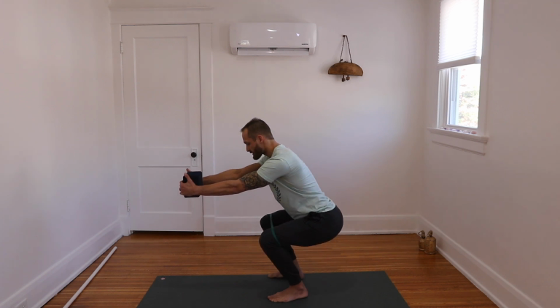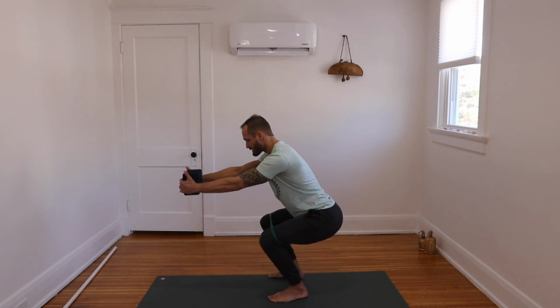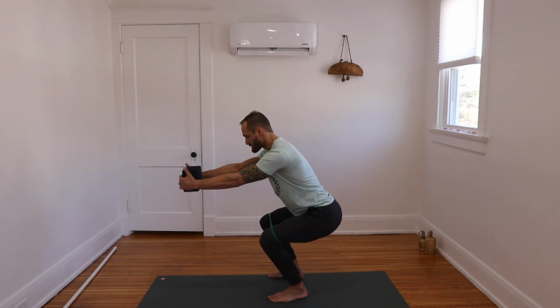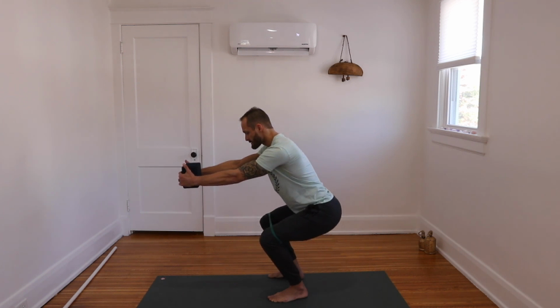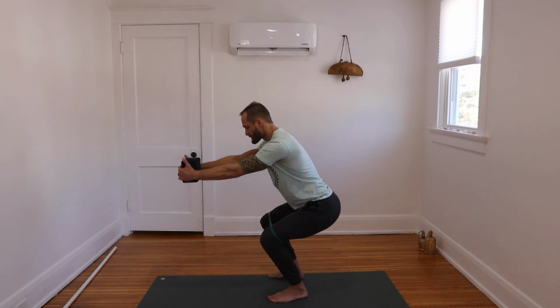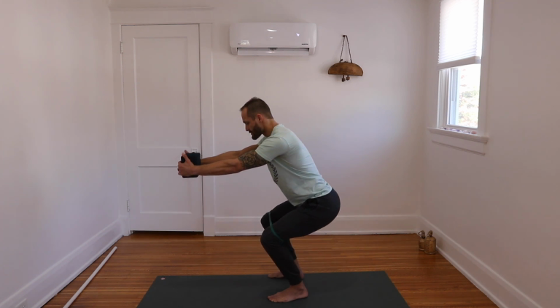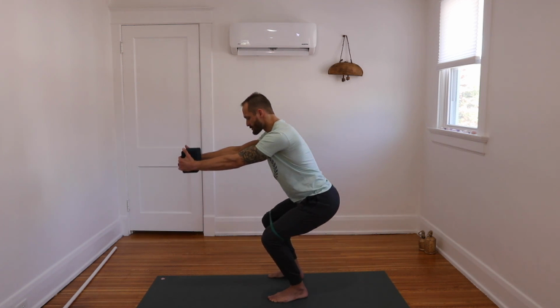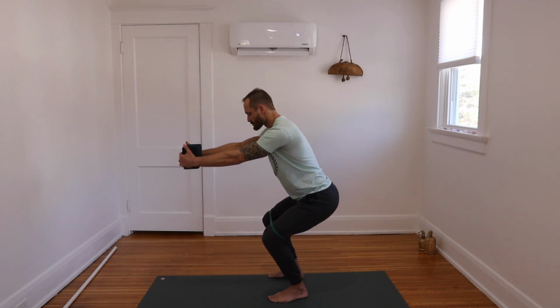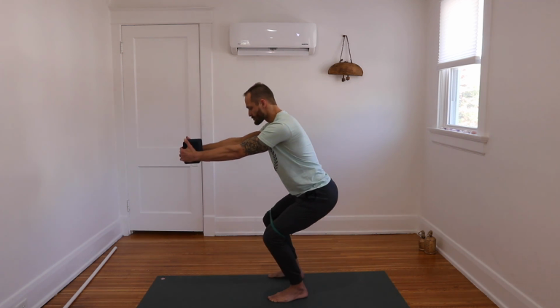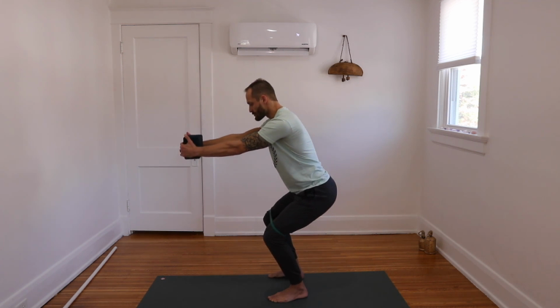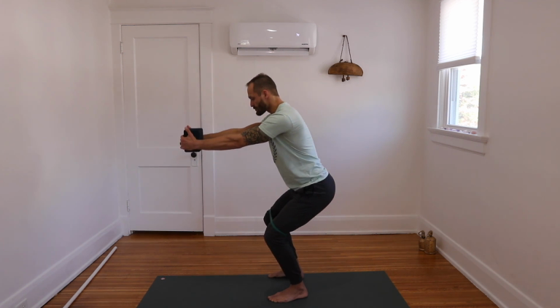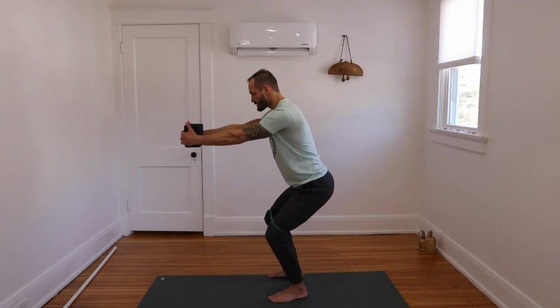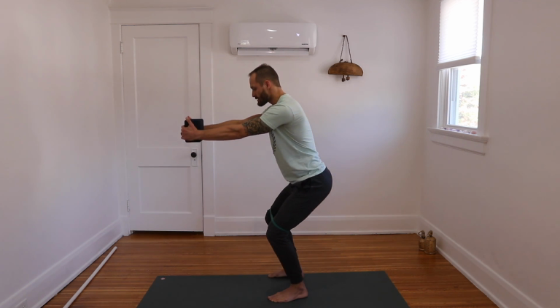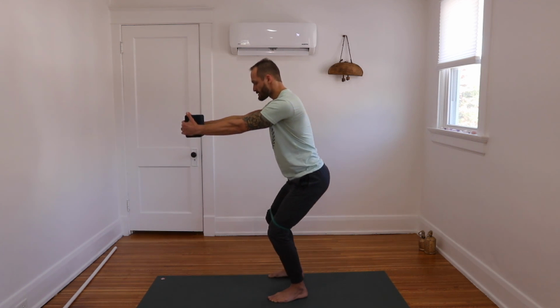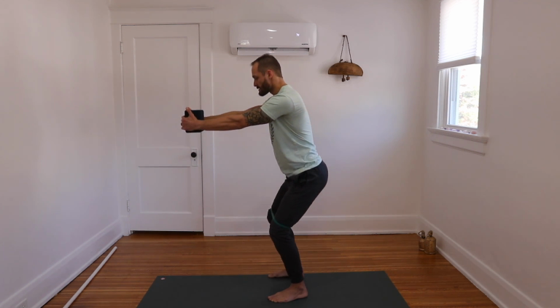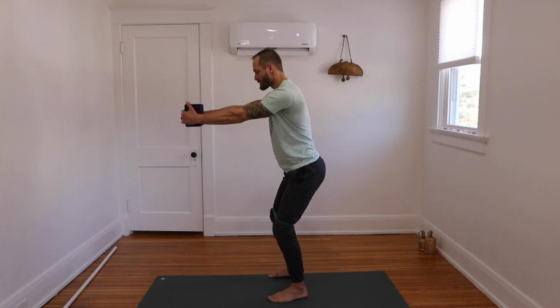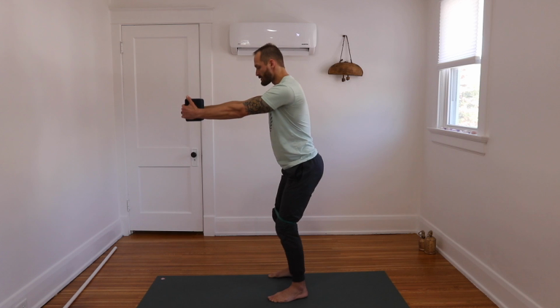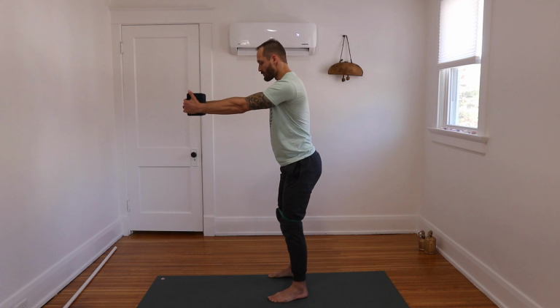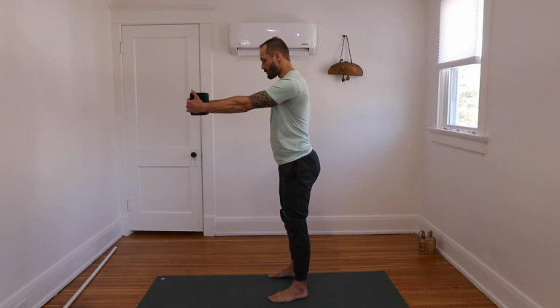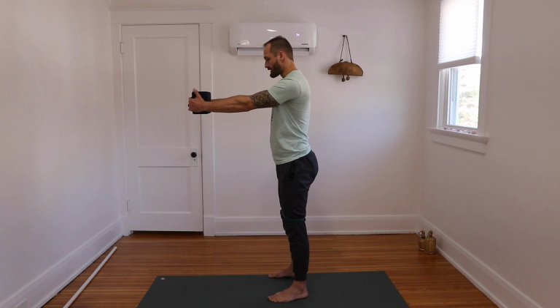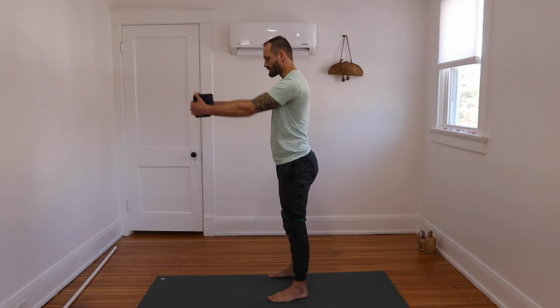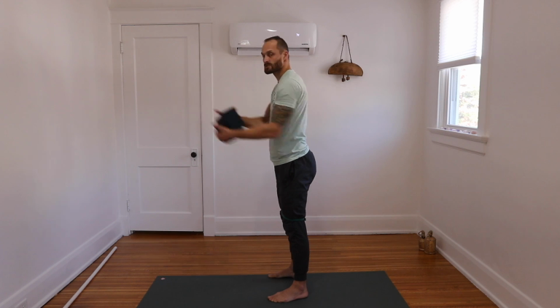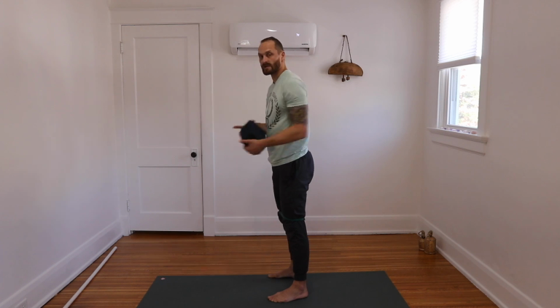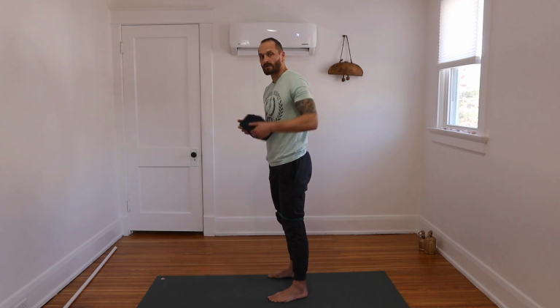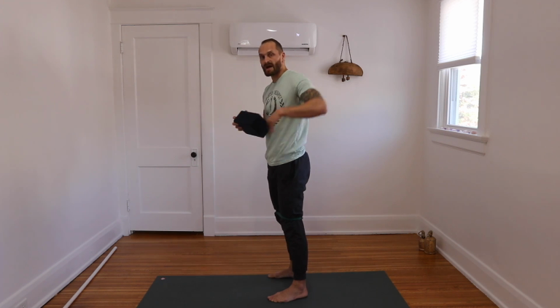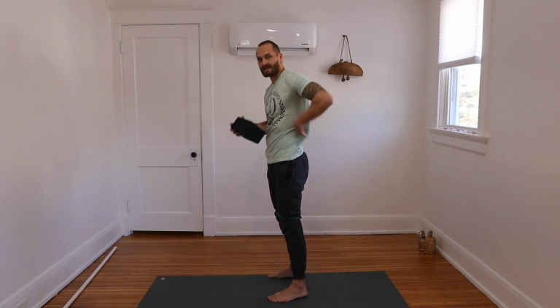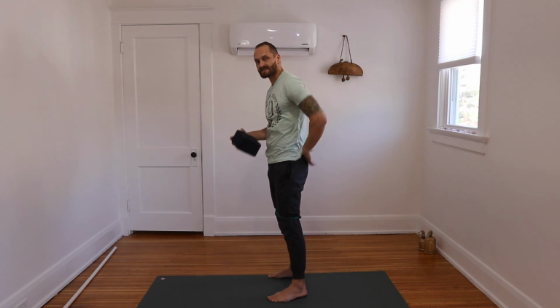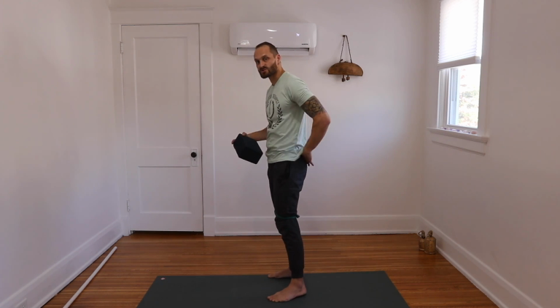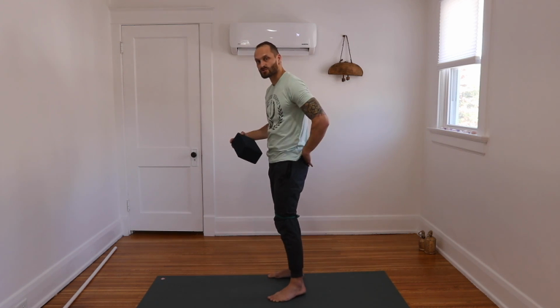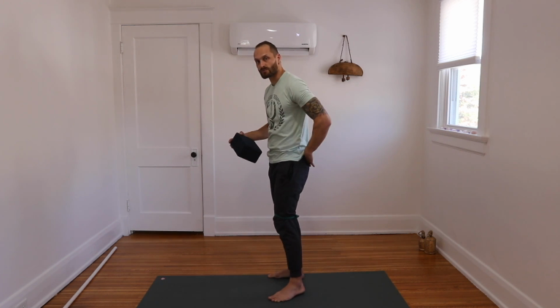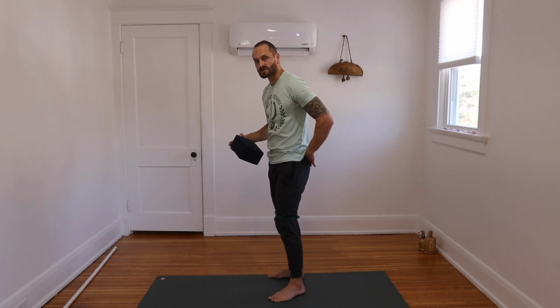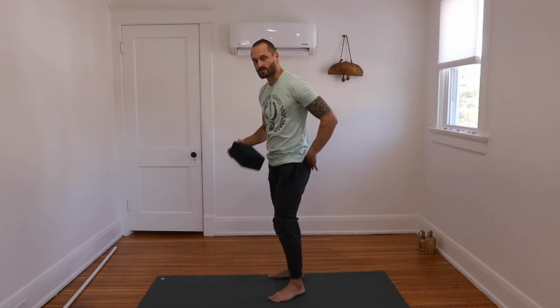Three, two, one. Try to keep our back nice and straight with this one.